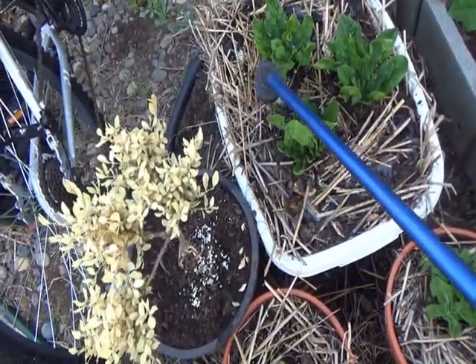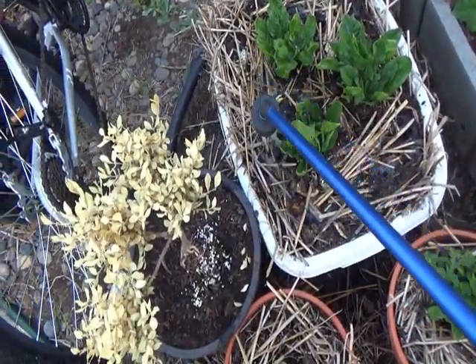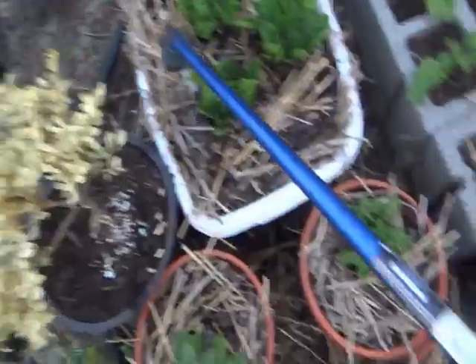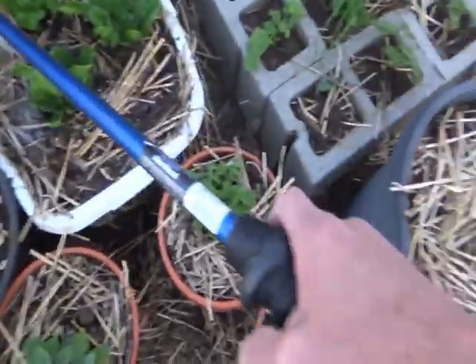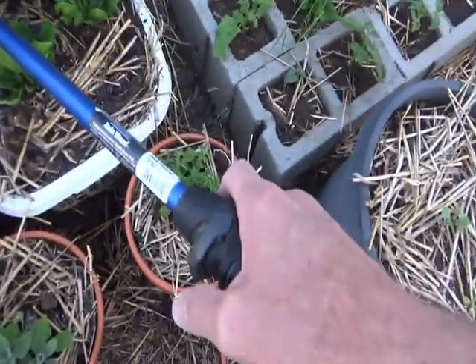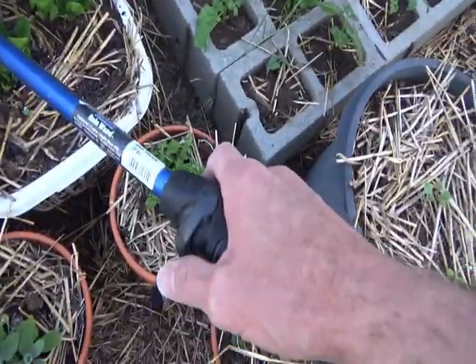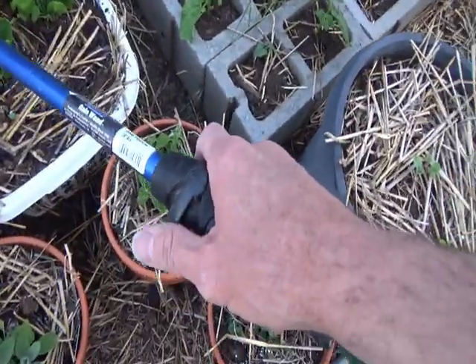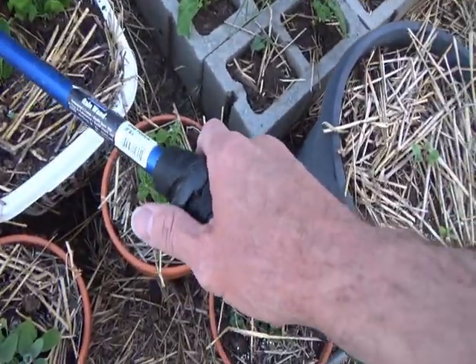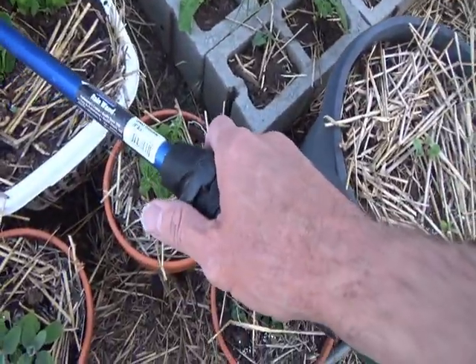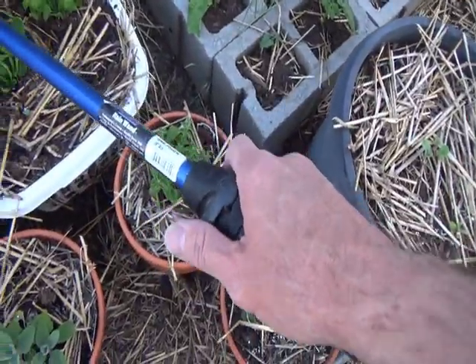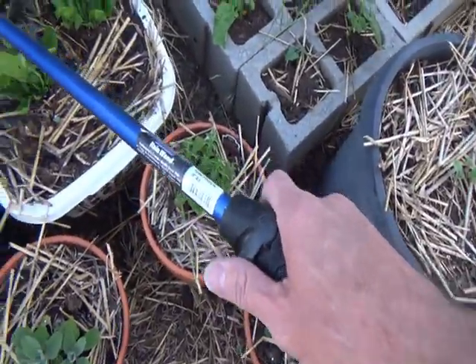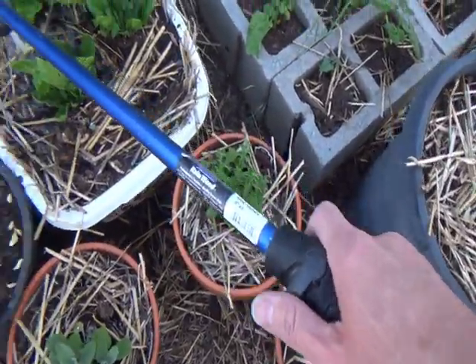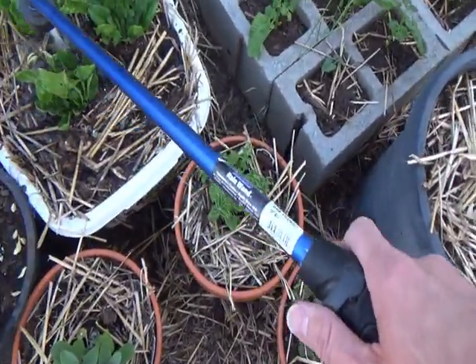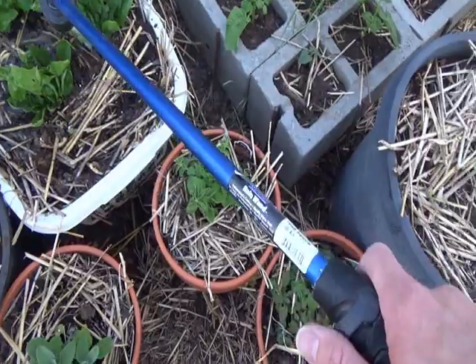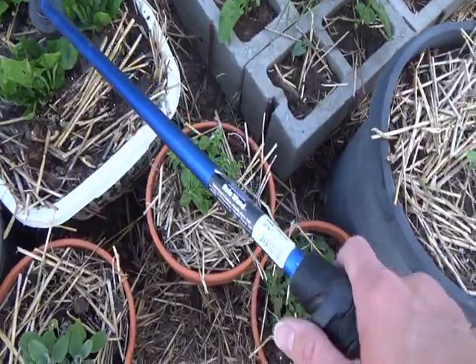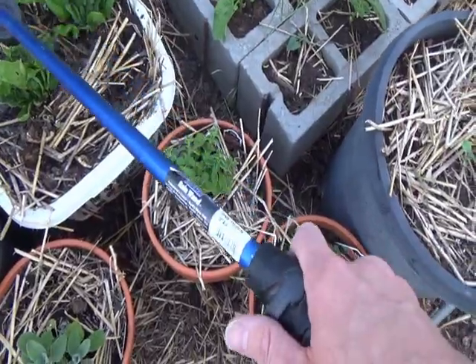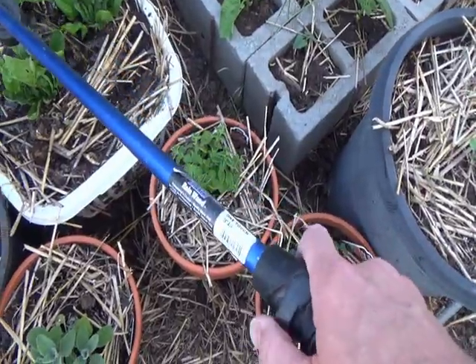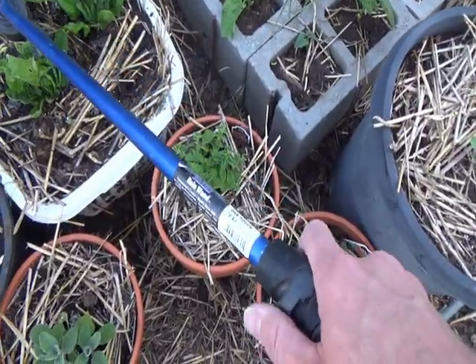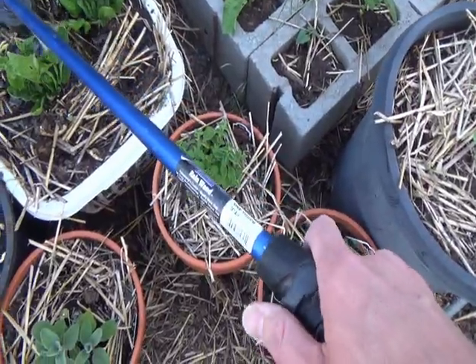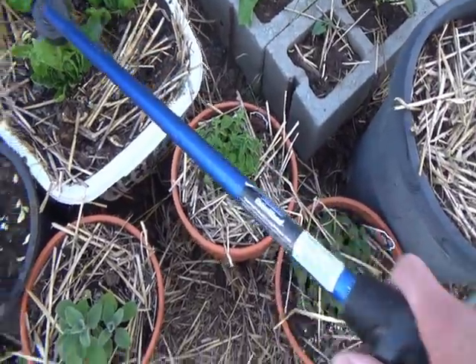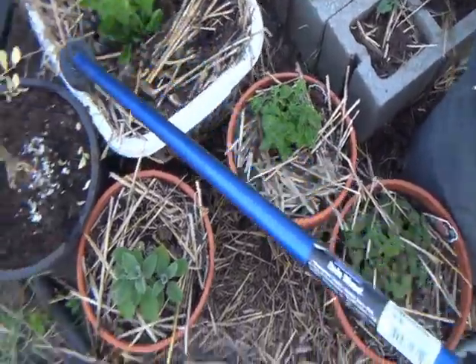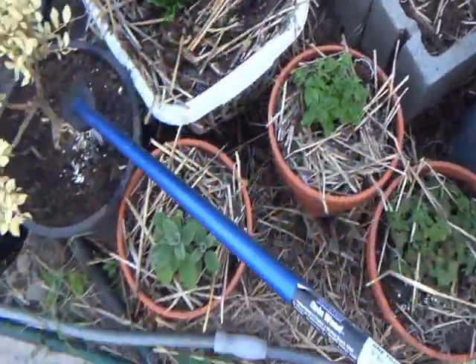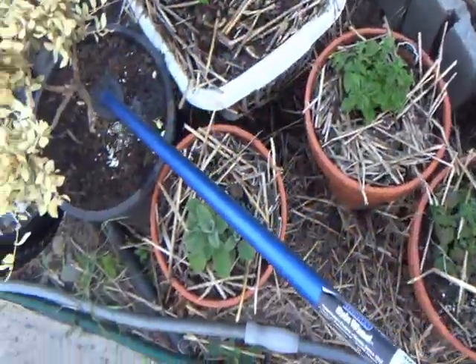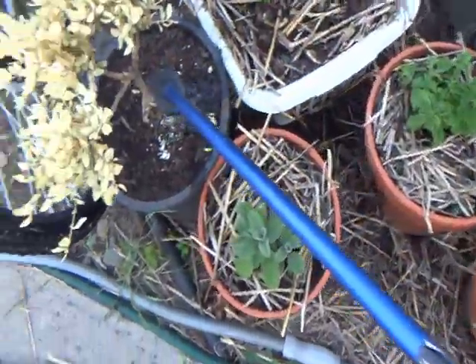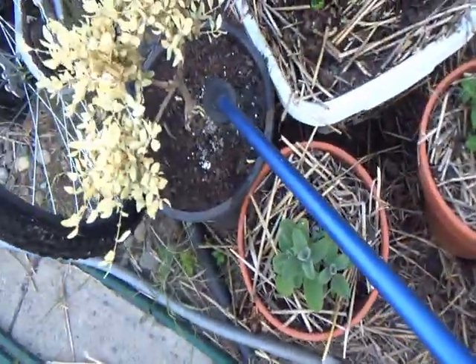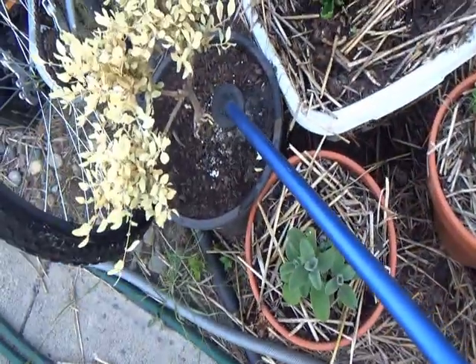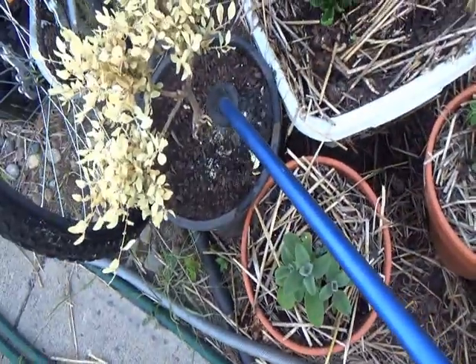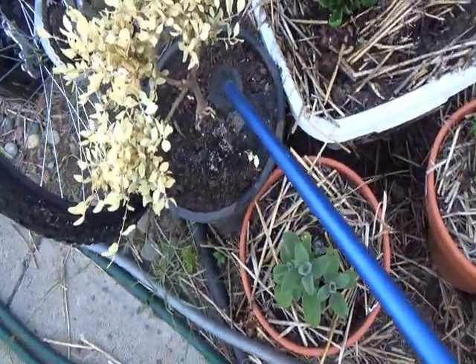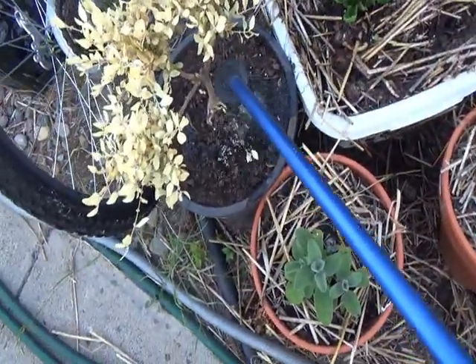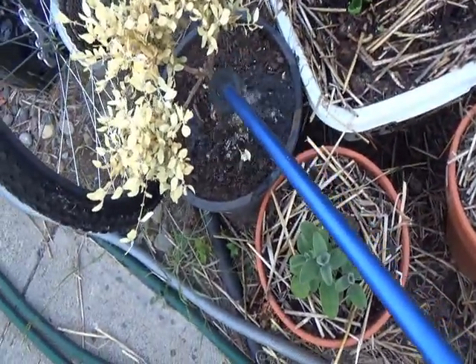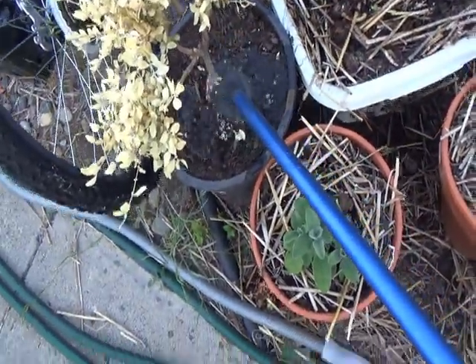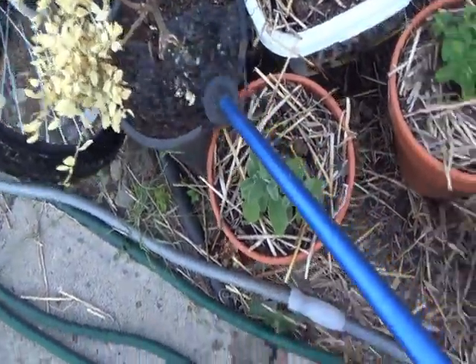And you can control the velocity of the wand by turning the wand up and down, so you can have it go slower or faster.